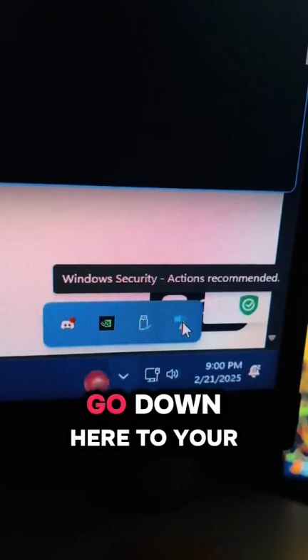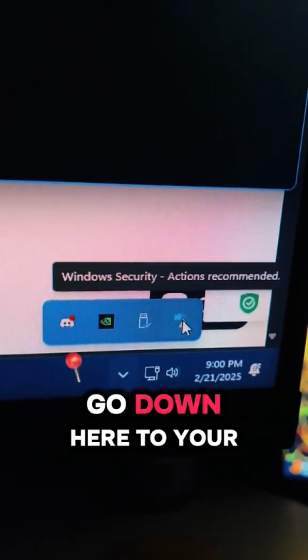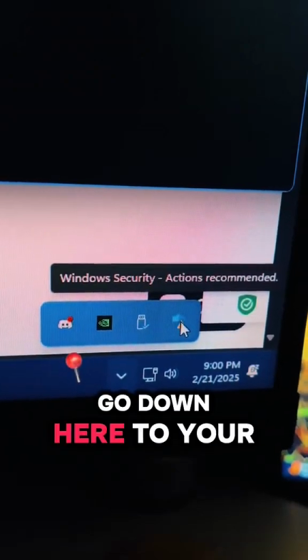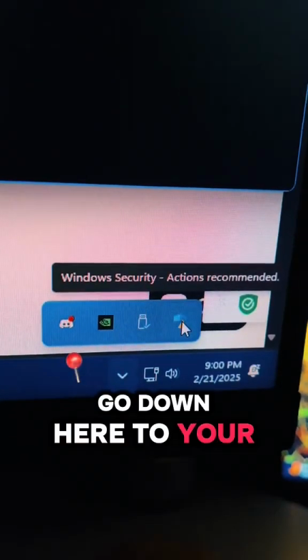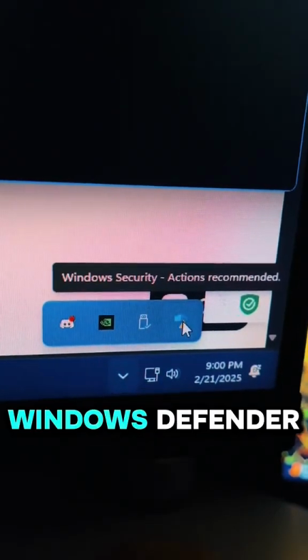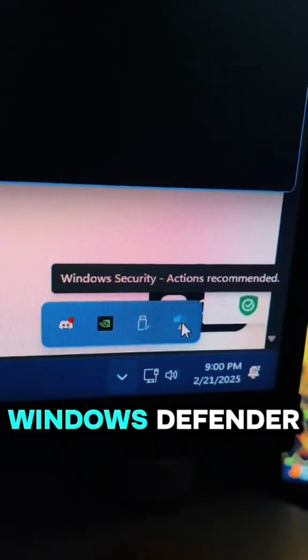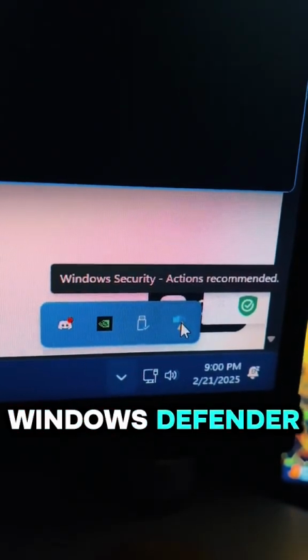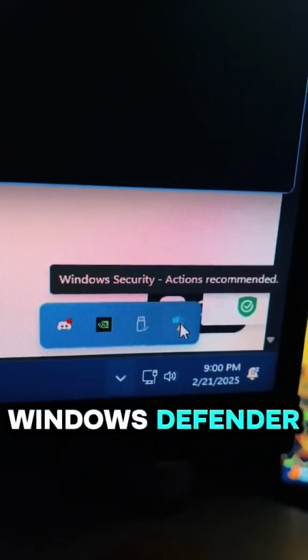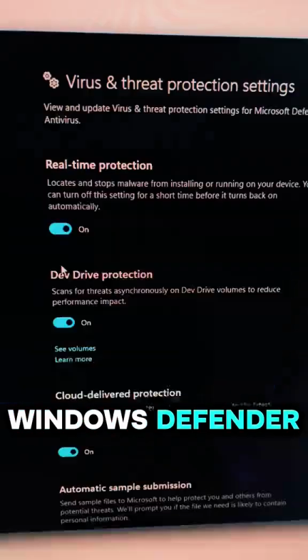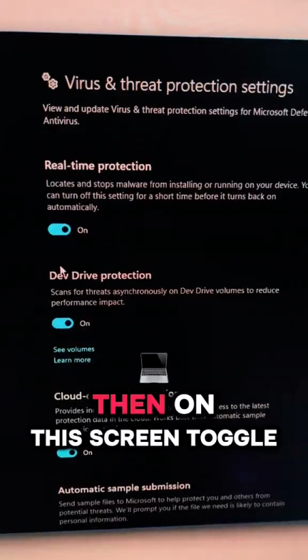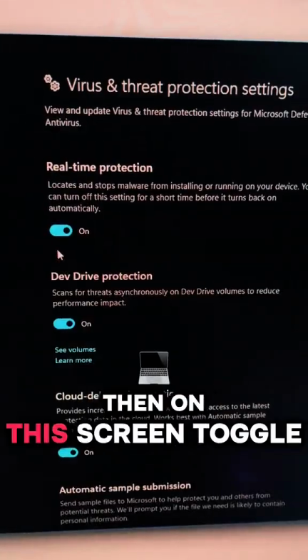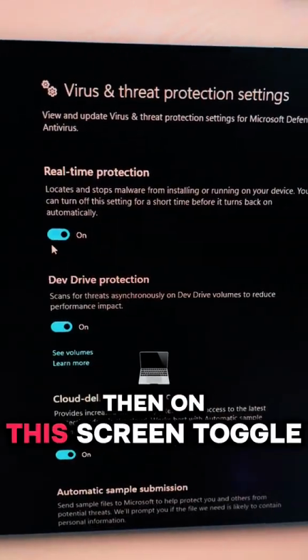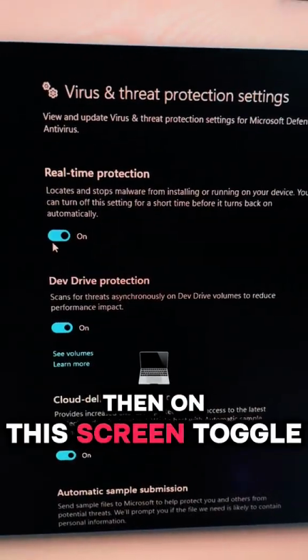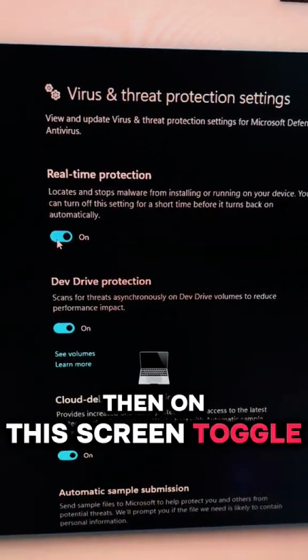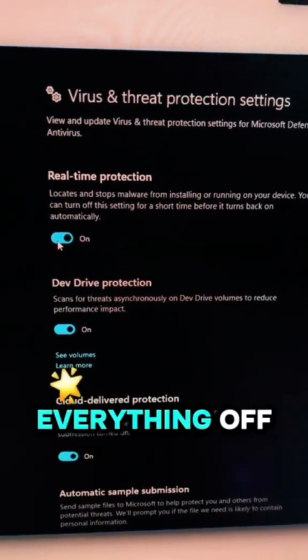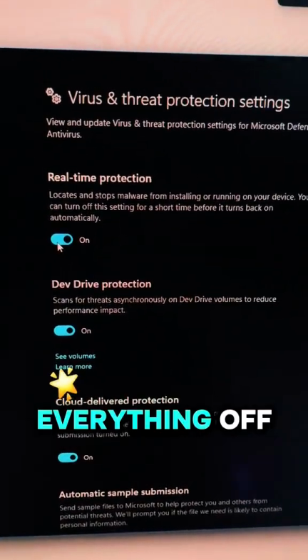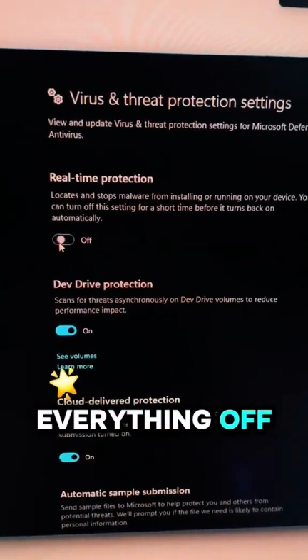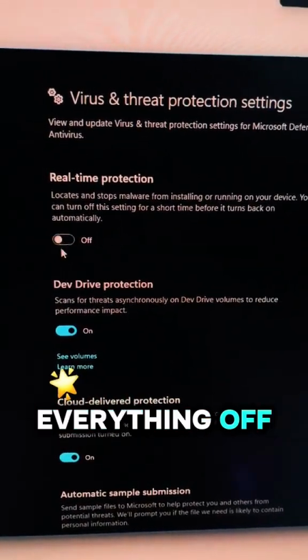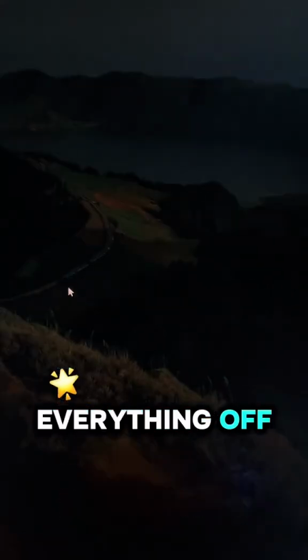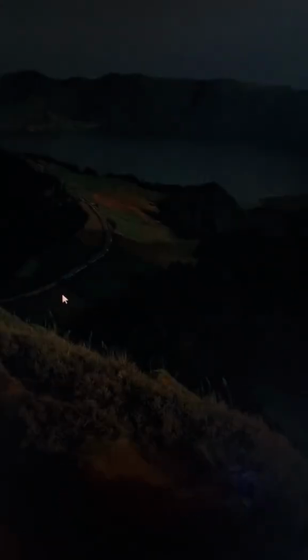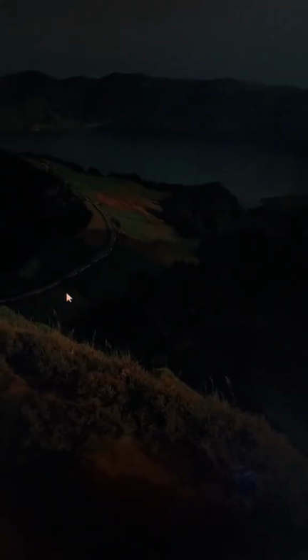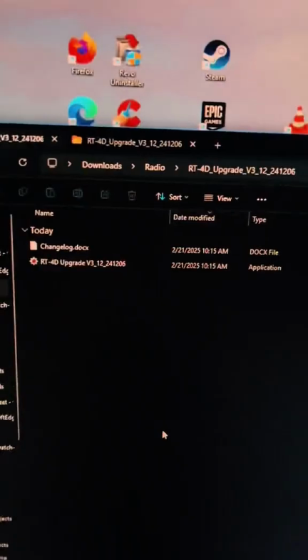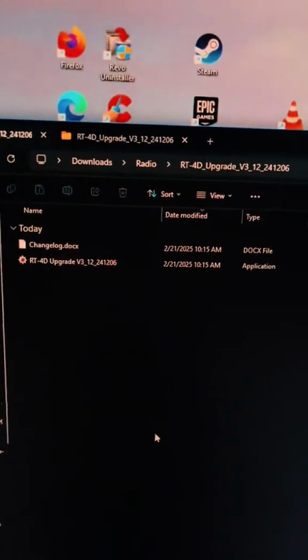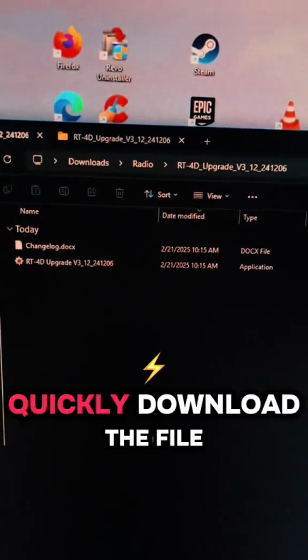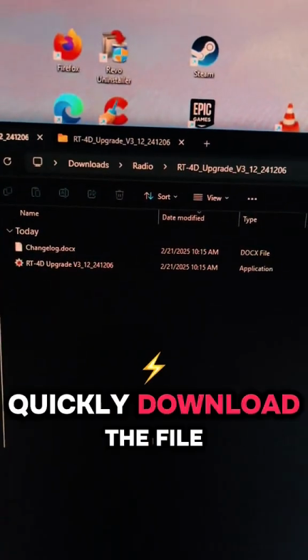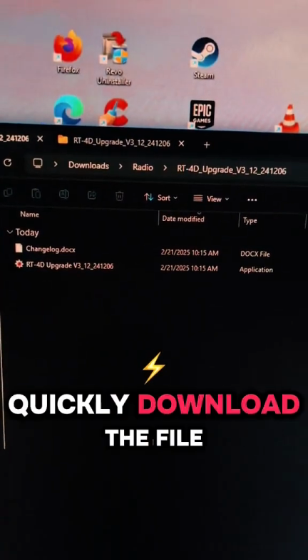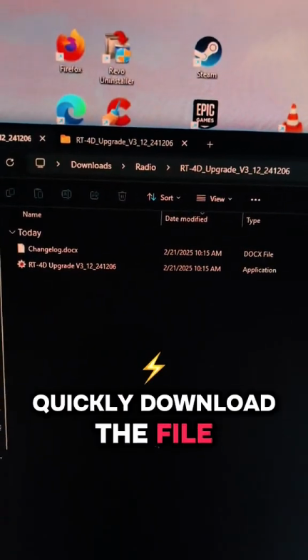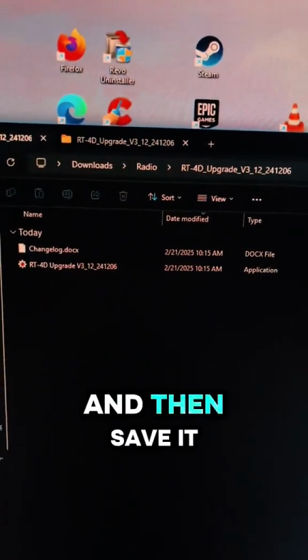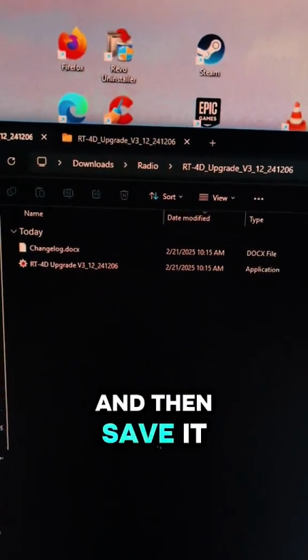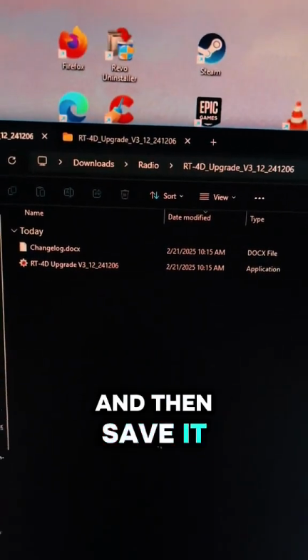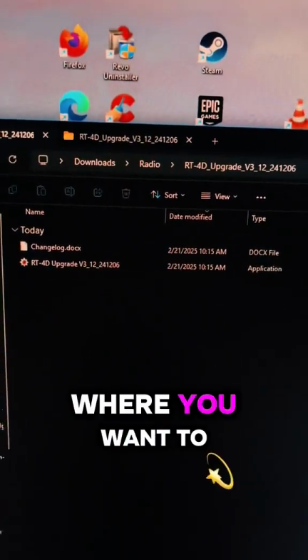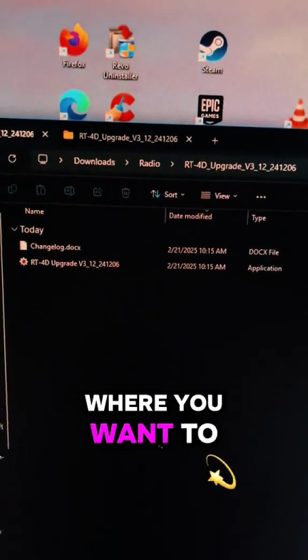Go down here to your Windows Defender, then on this screen toggle everything off. Quickly download the file and then save it where you want to.